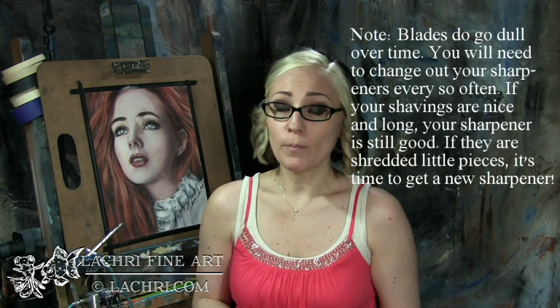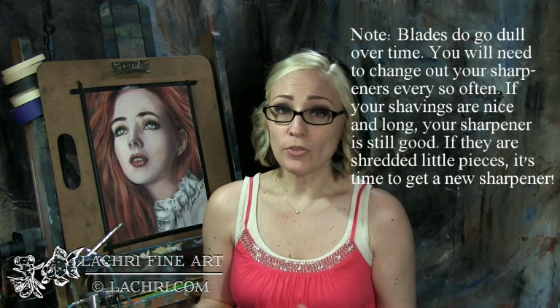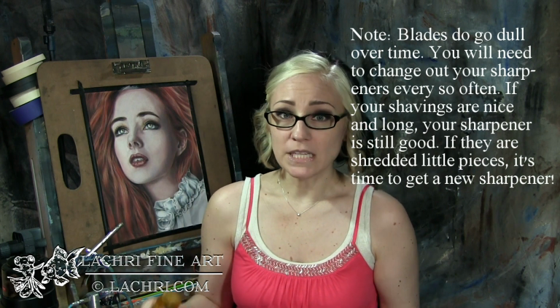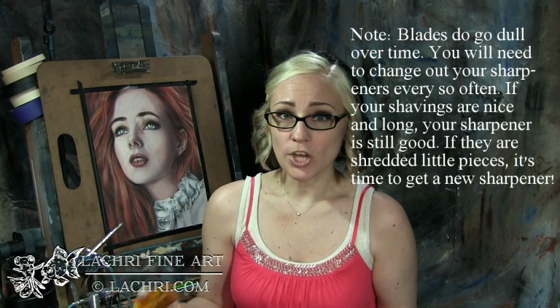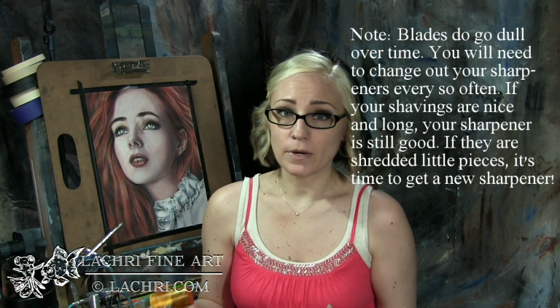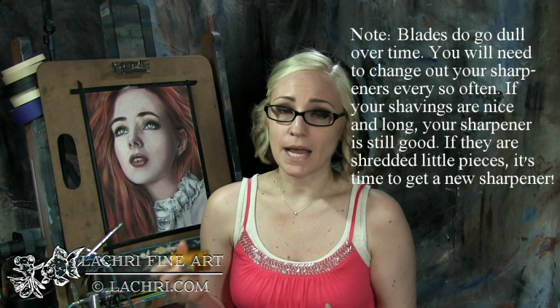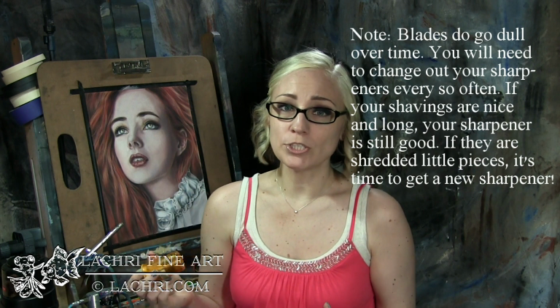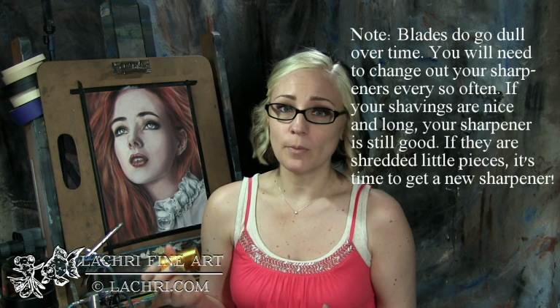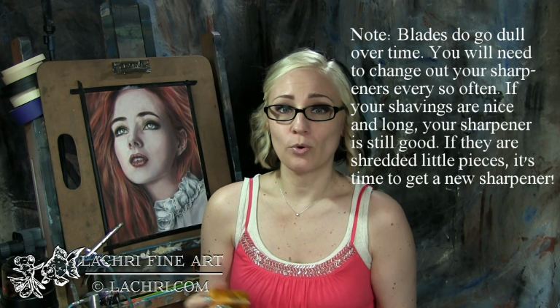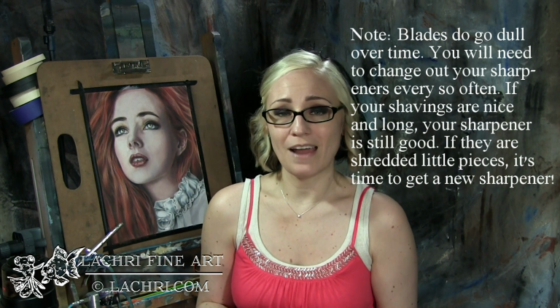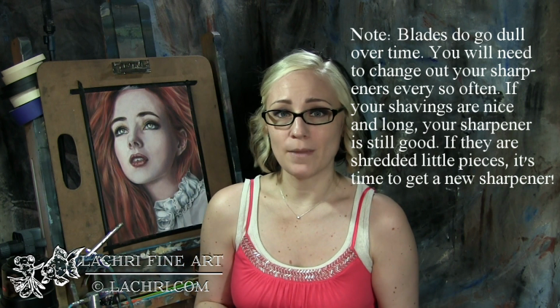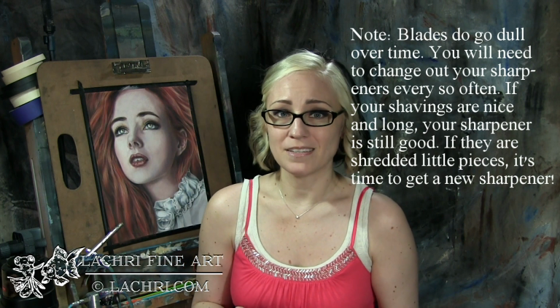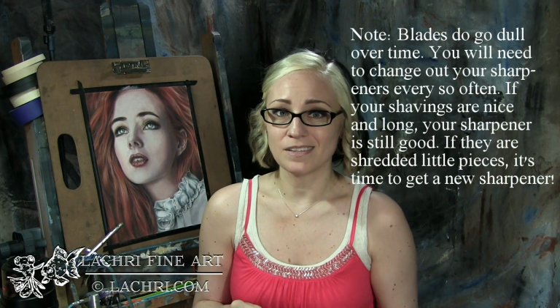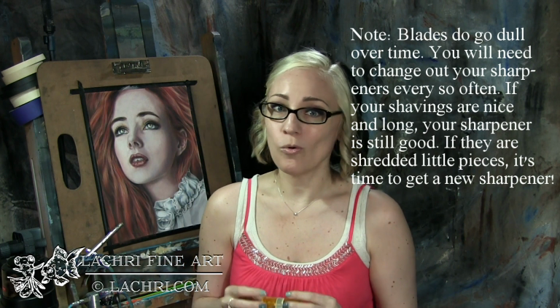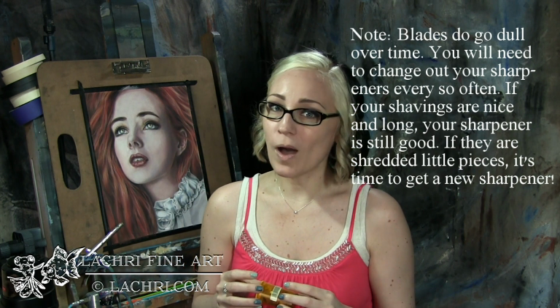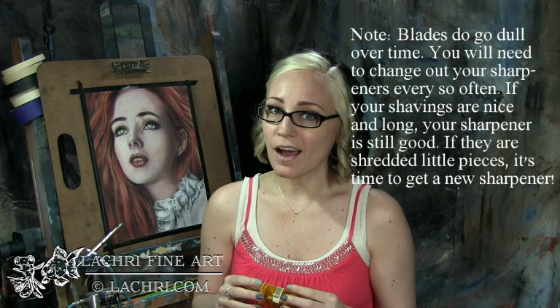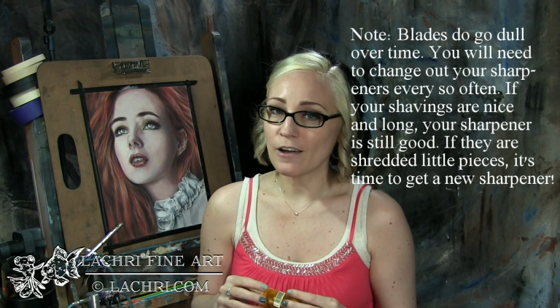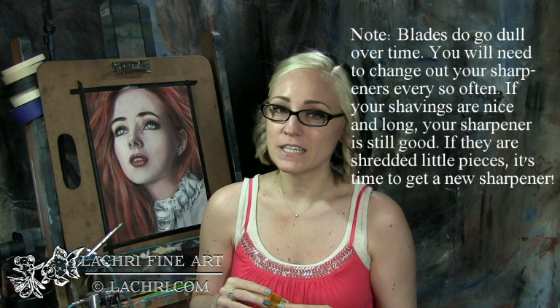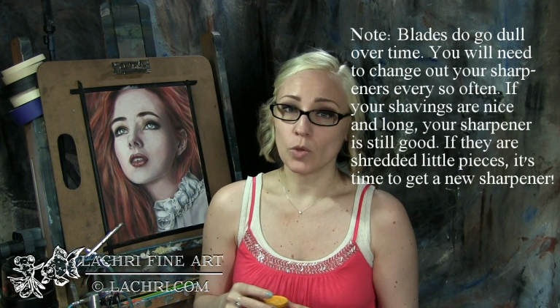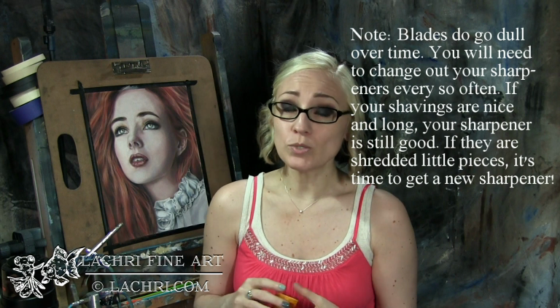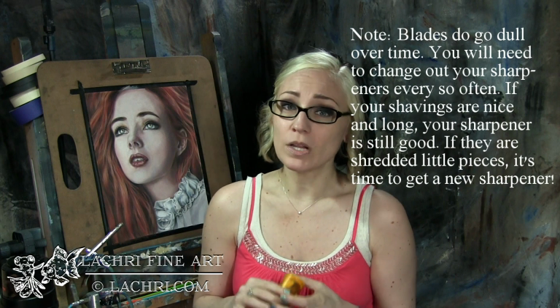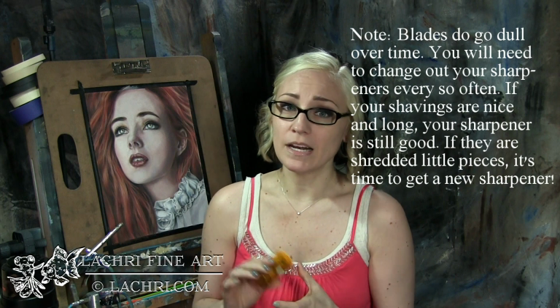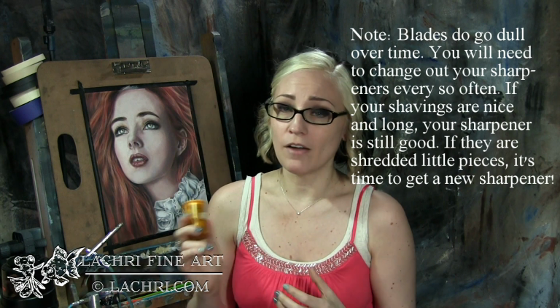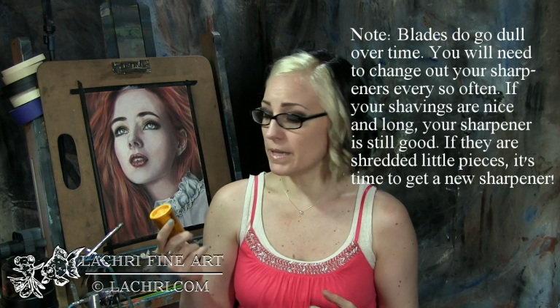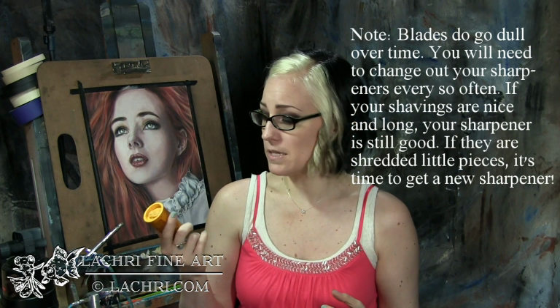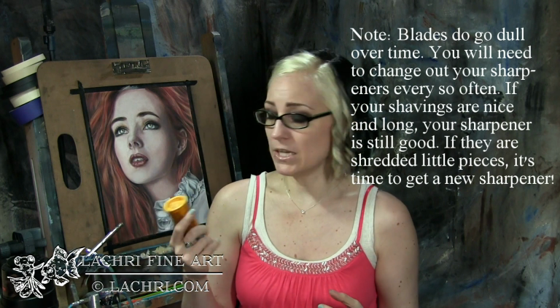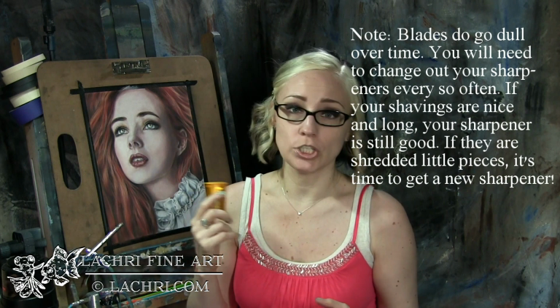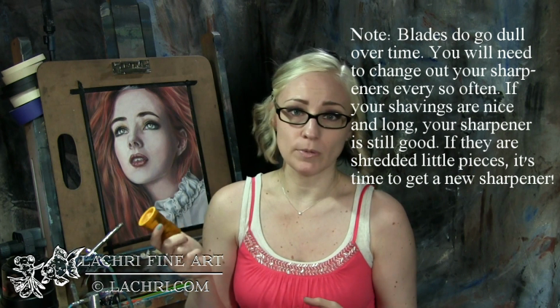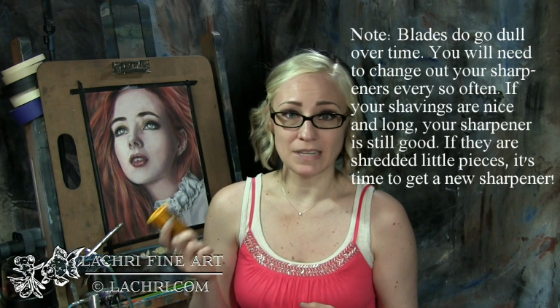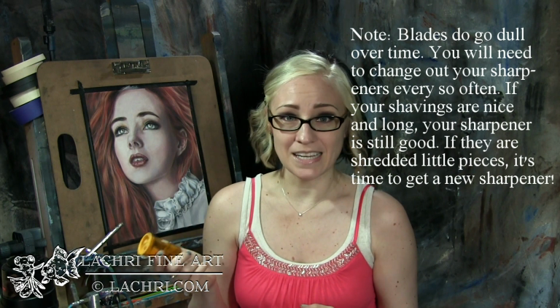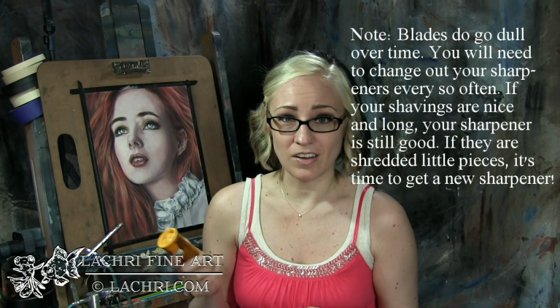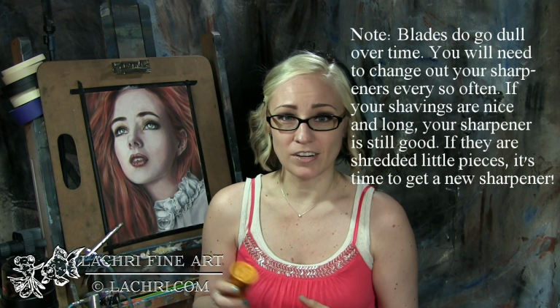For both of these sharpeners, I will sharpen a graphite pencil quite often, which will clean off the blades and make your sharpeners last longer.